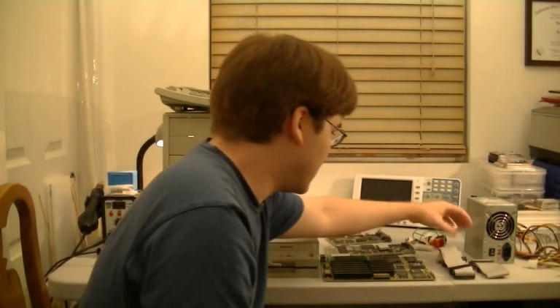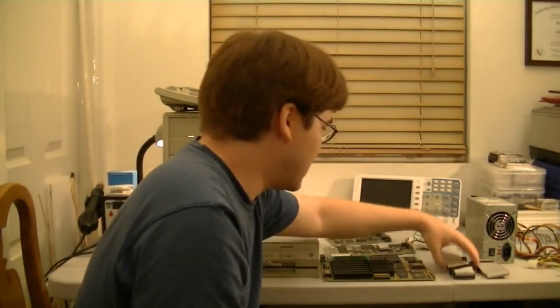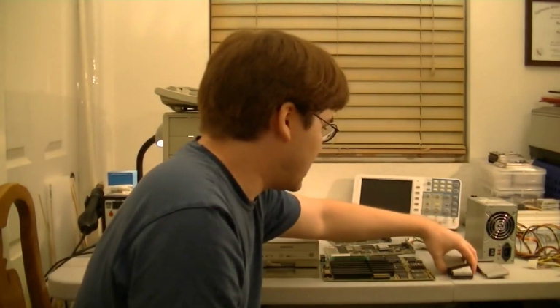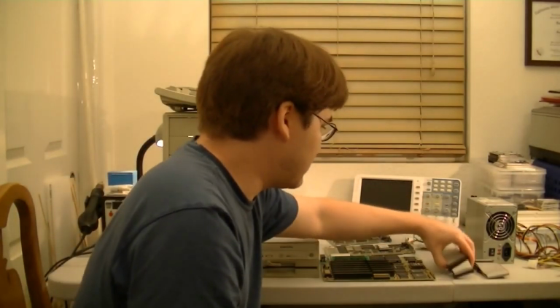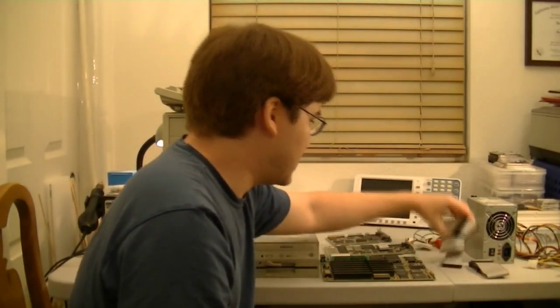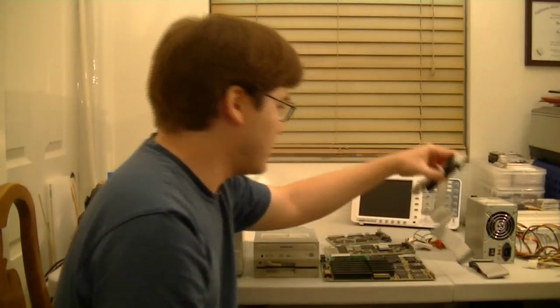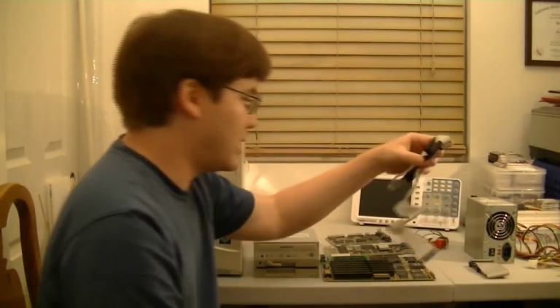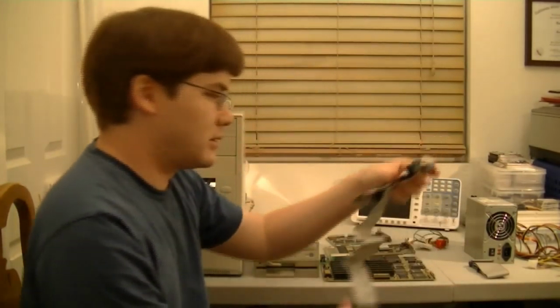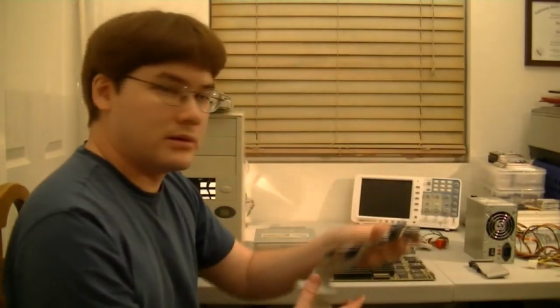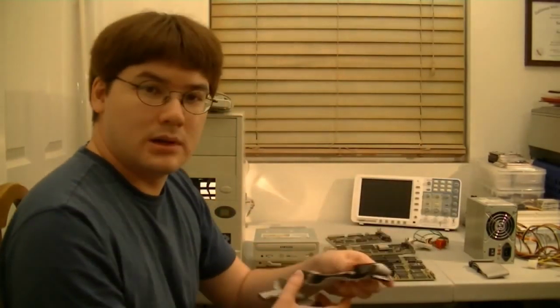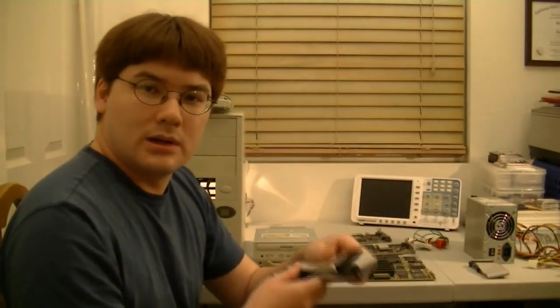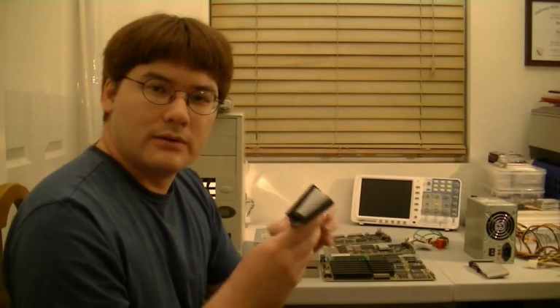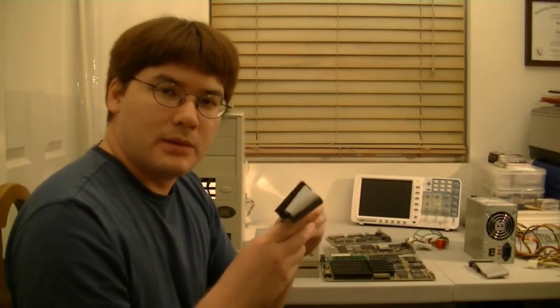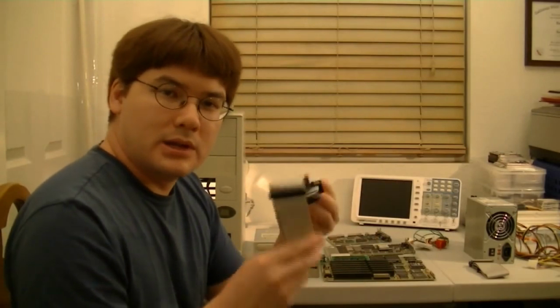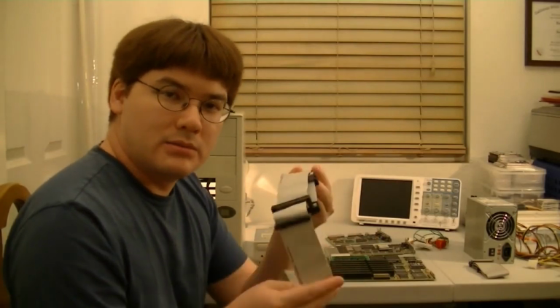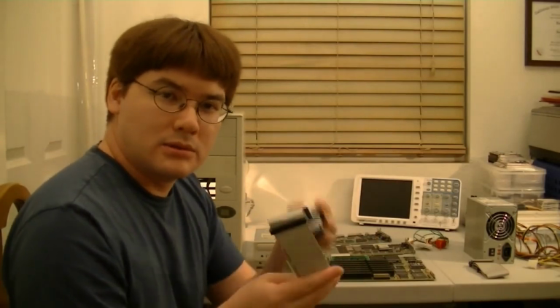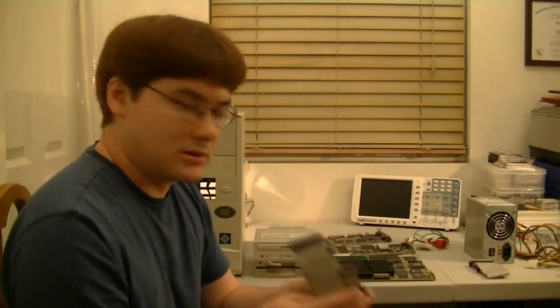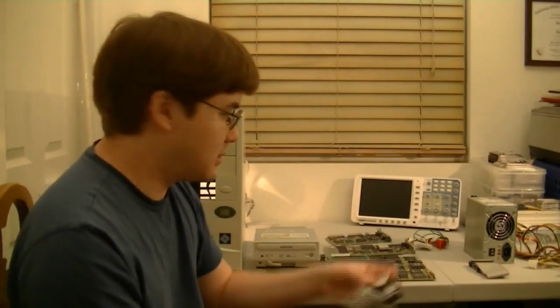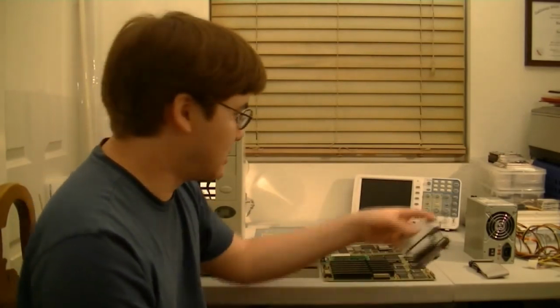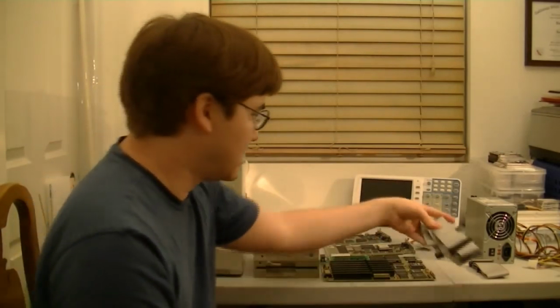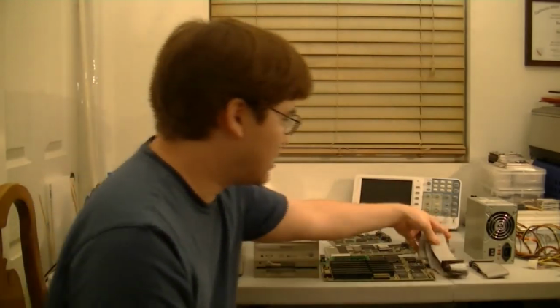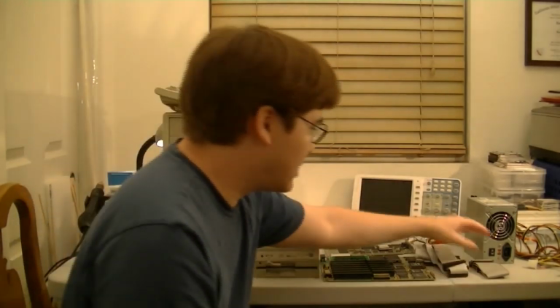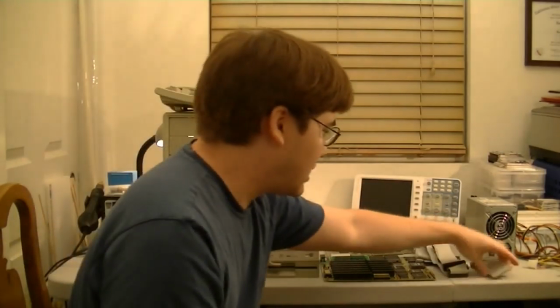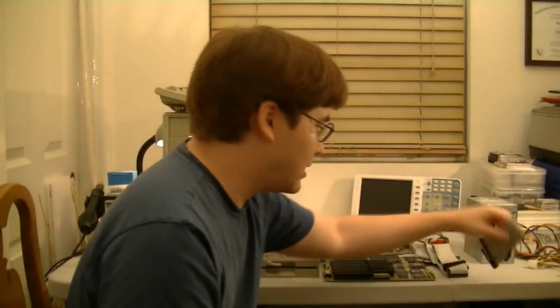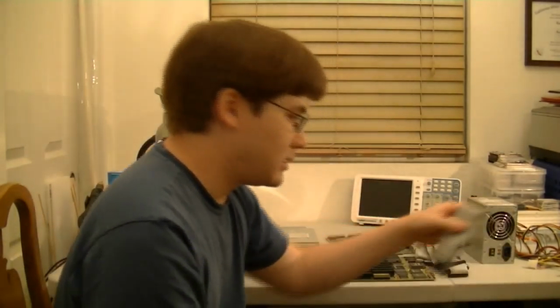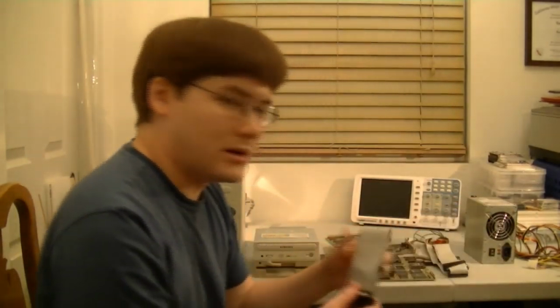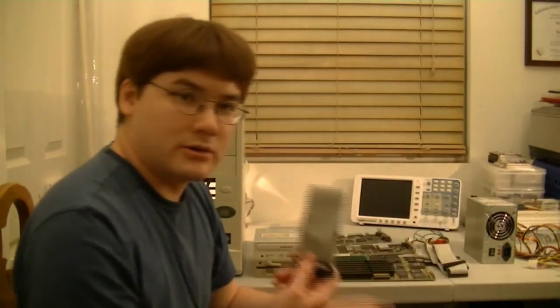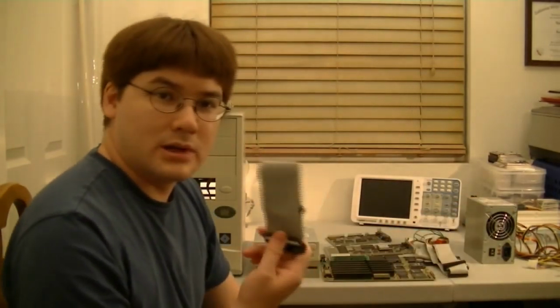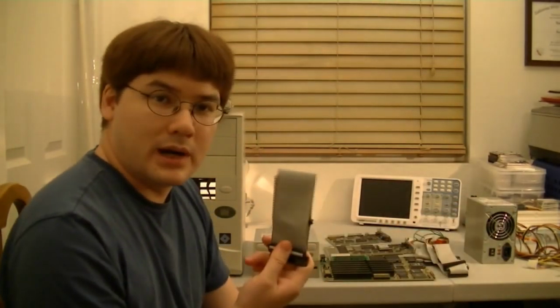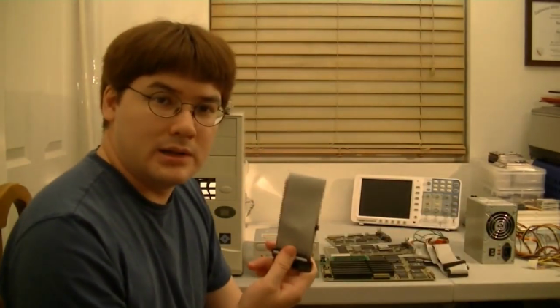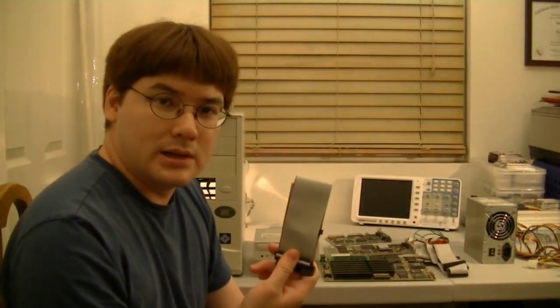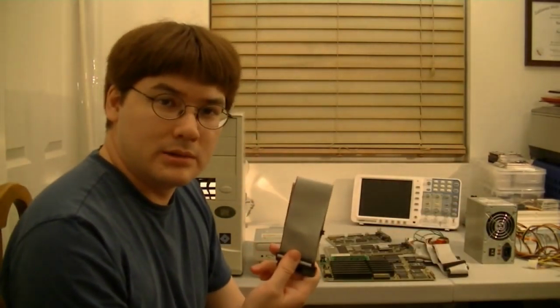And we have our floppy cable and the hard drive IDE cable.